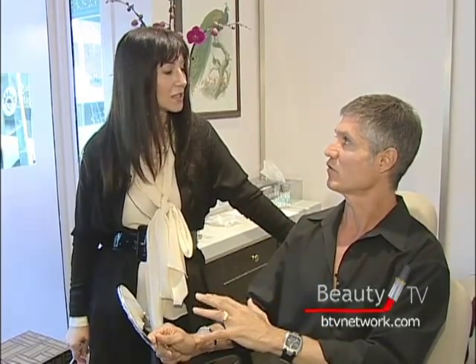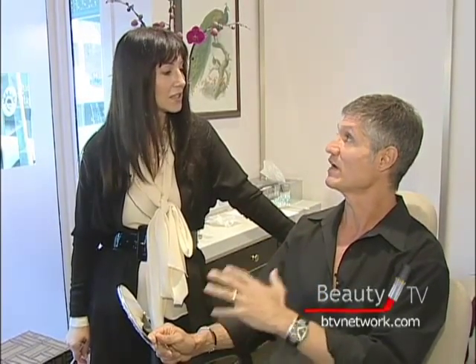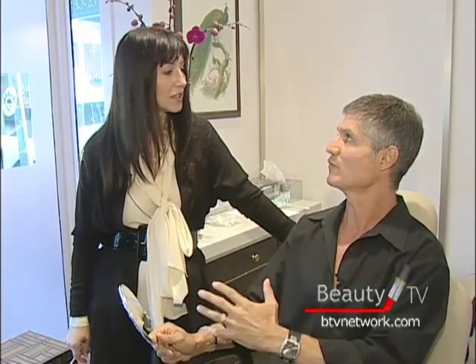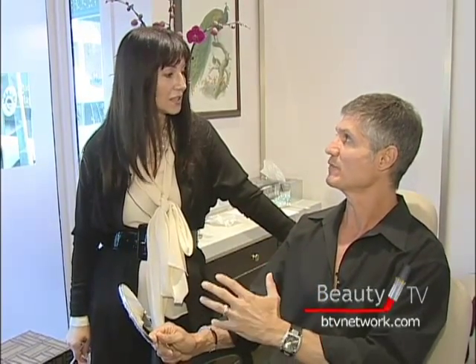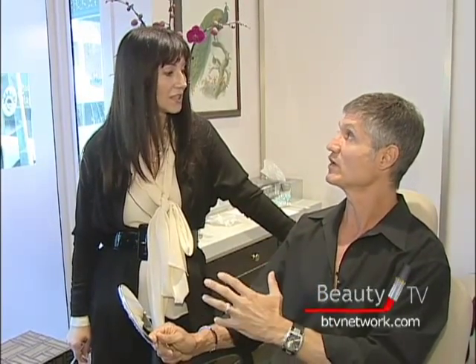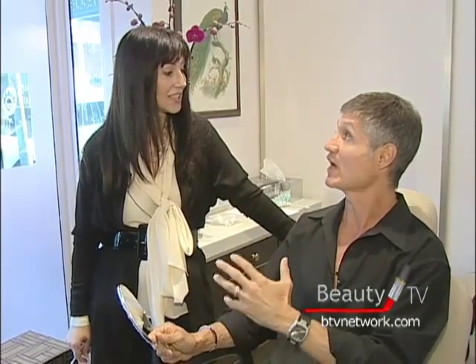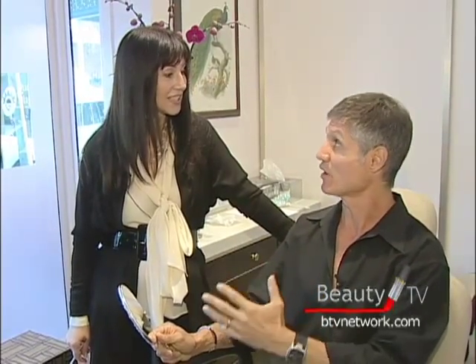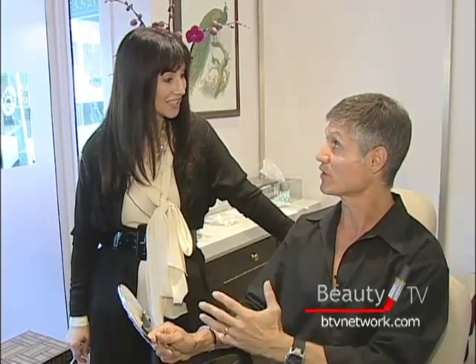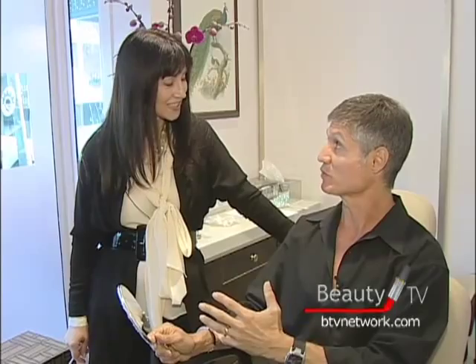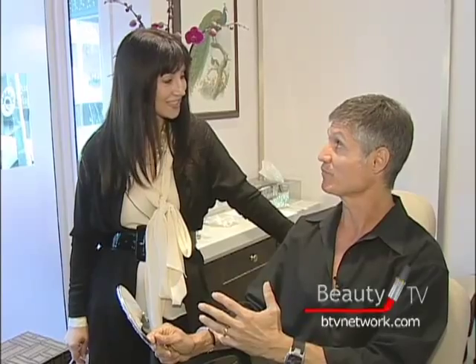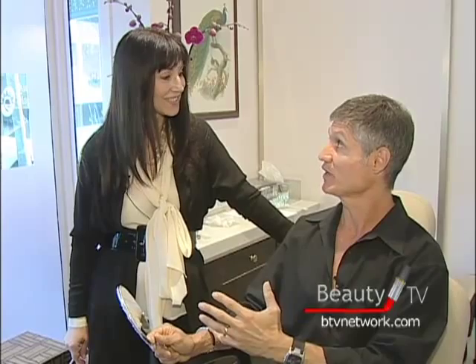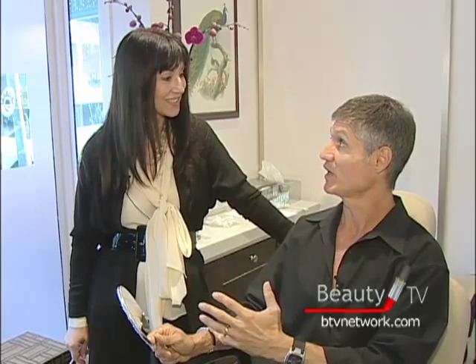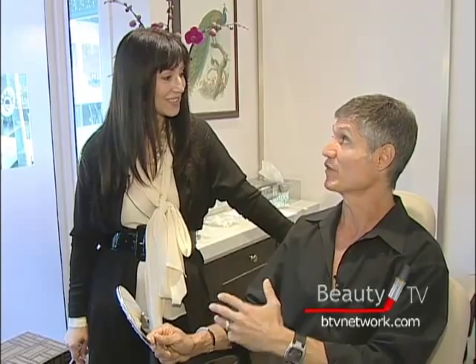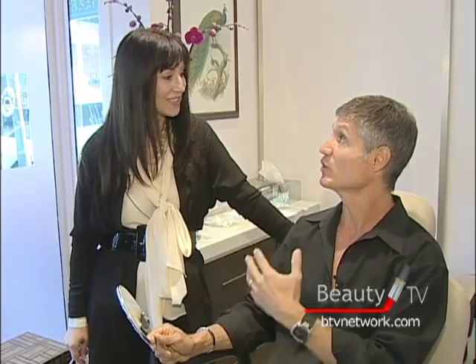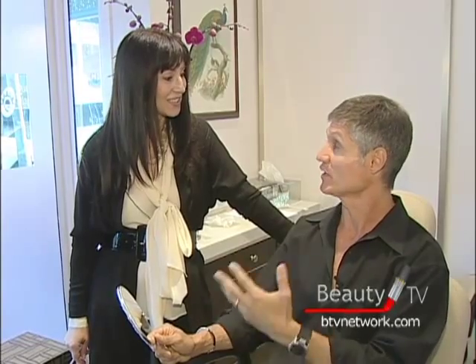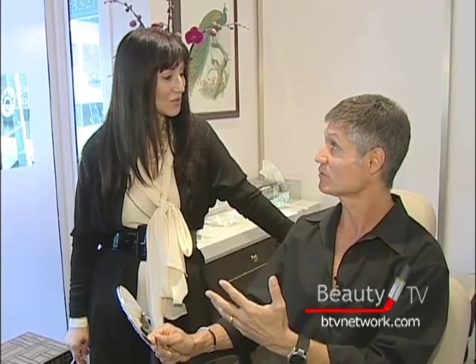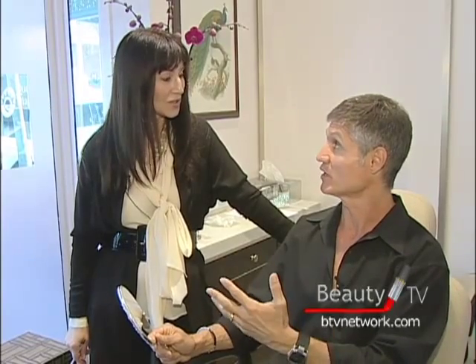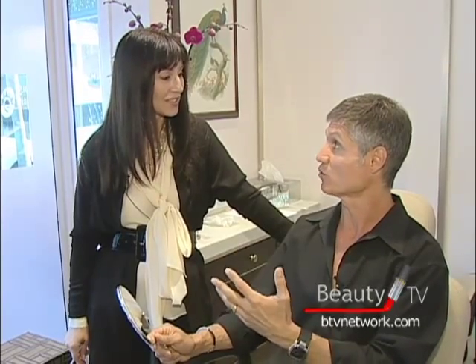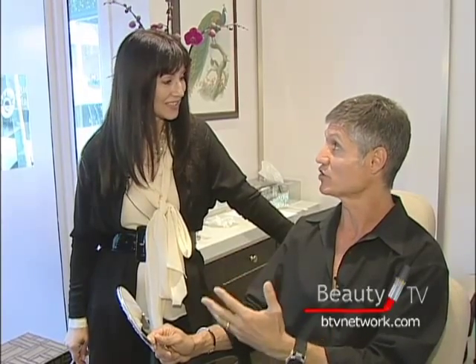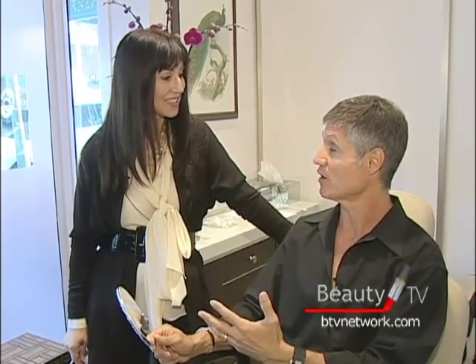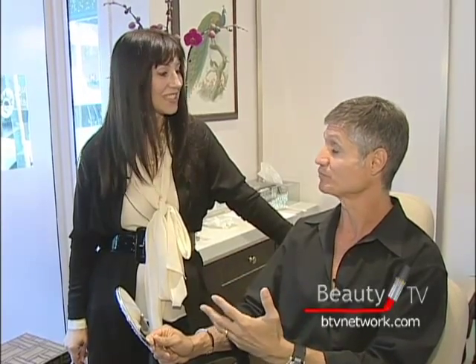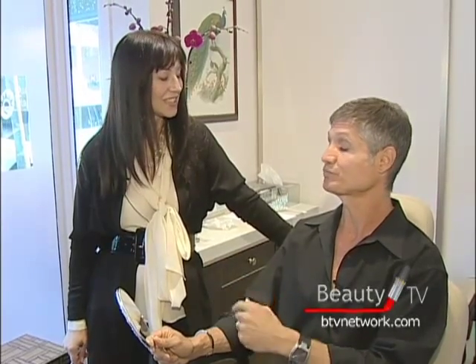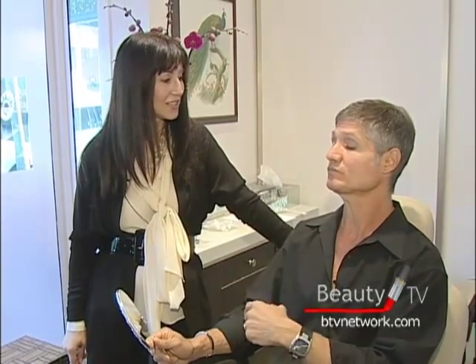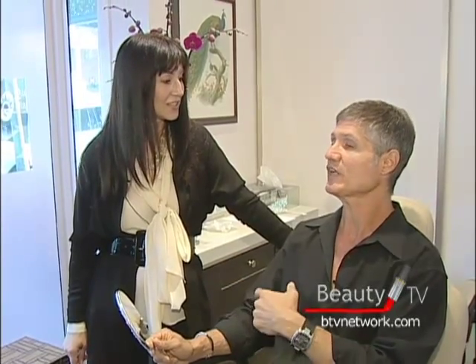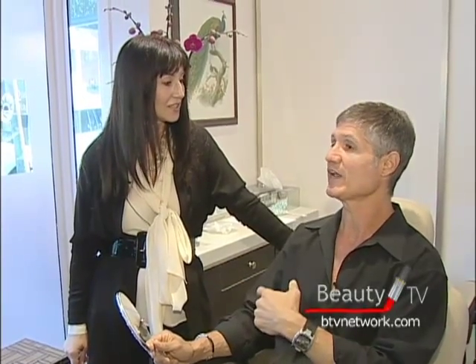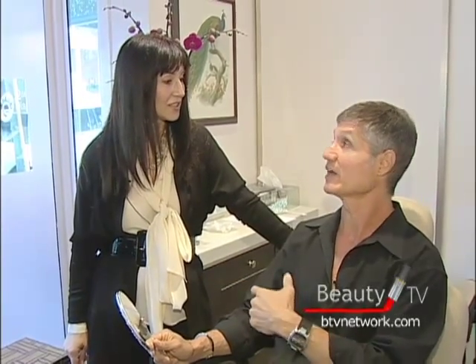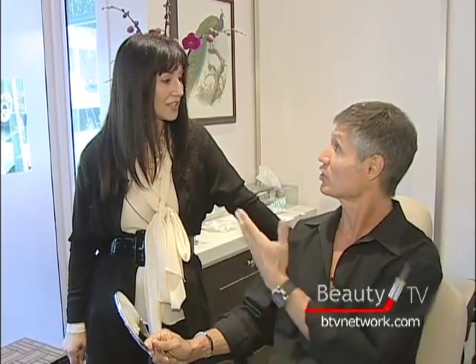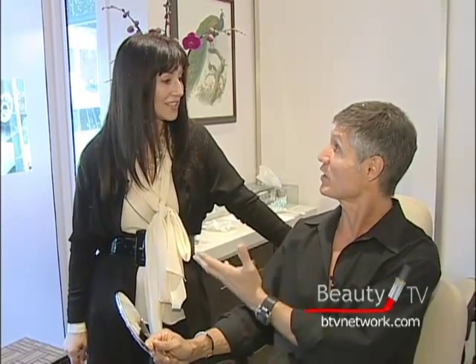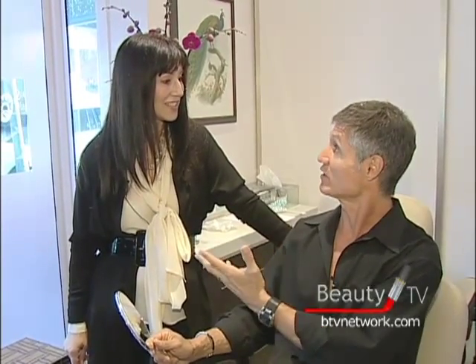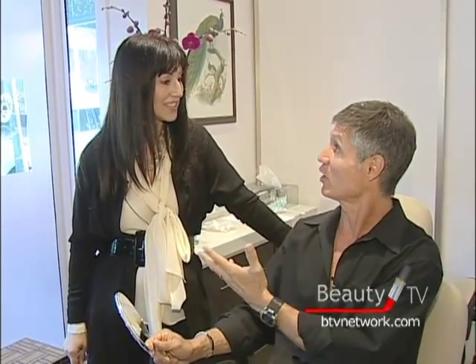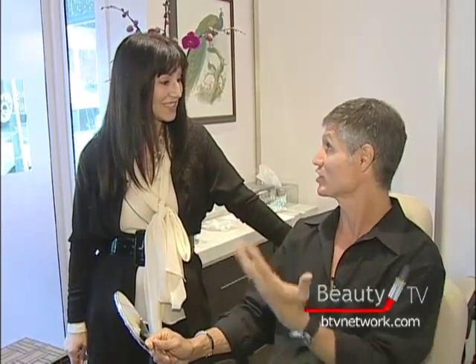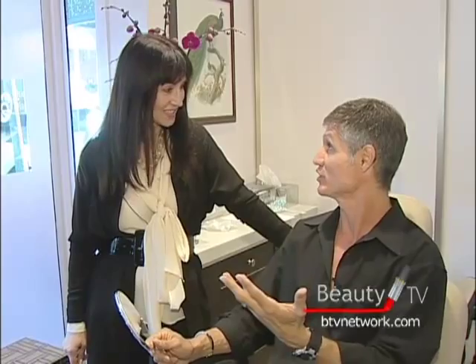So now I'm going to be doing an eyebrow transplant in about three weeks with Dr. Ron Chow, and I'd like your opinion on what I should do.